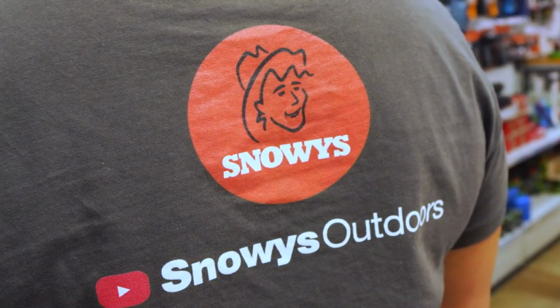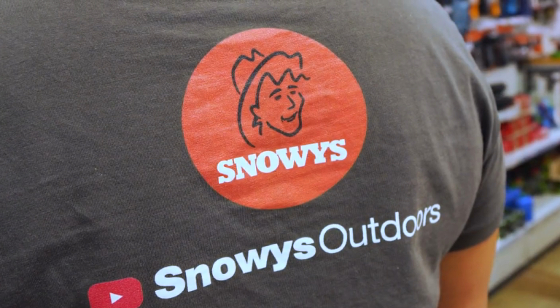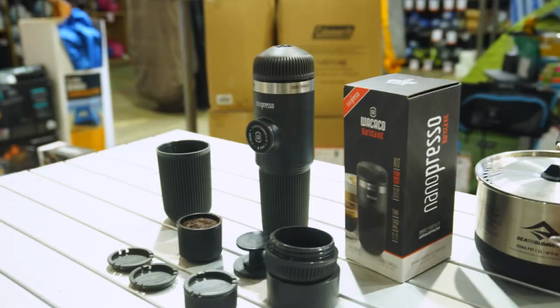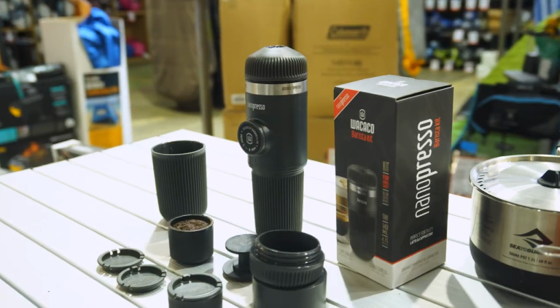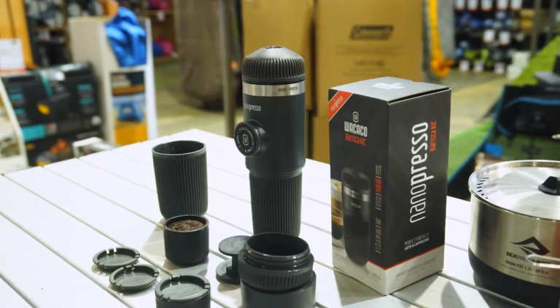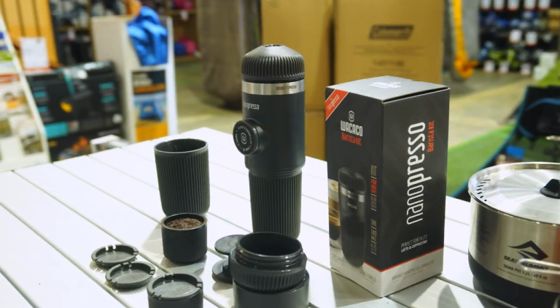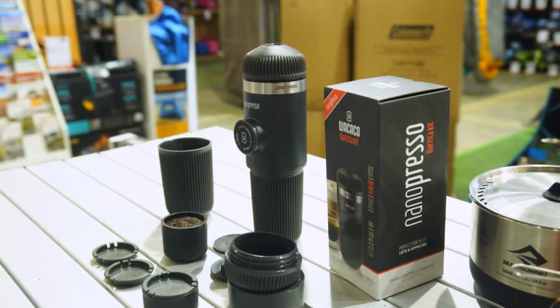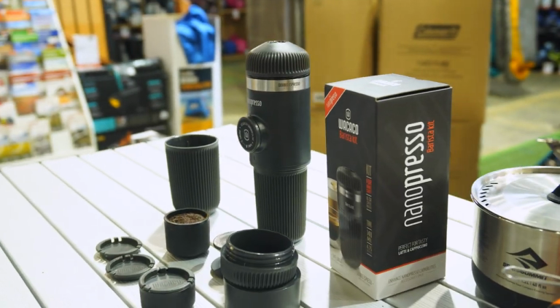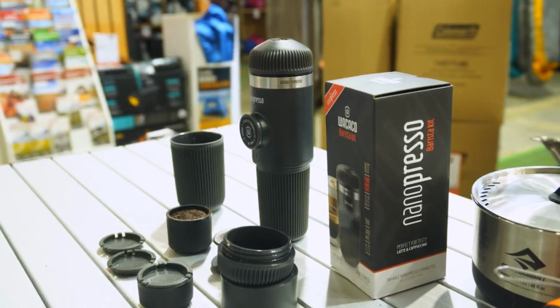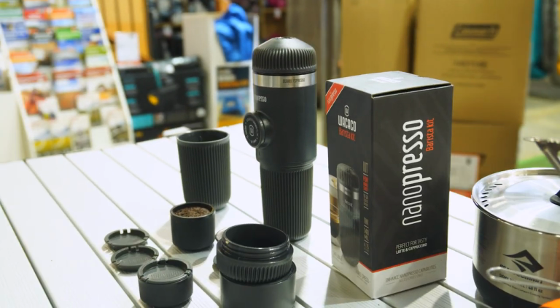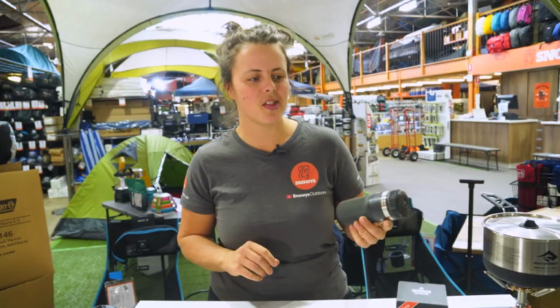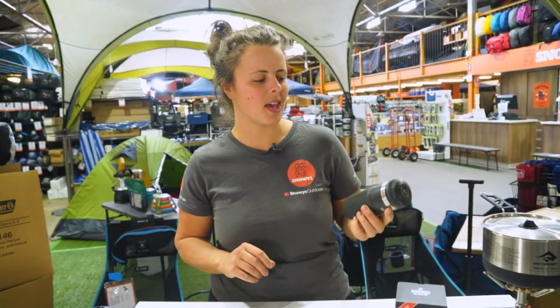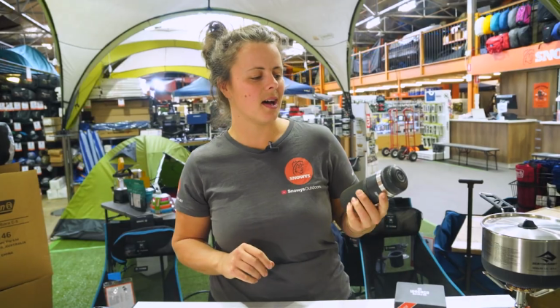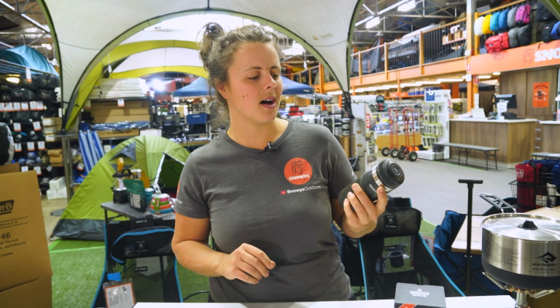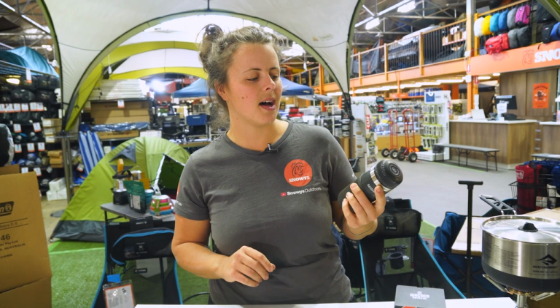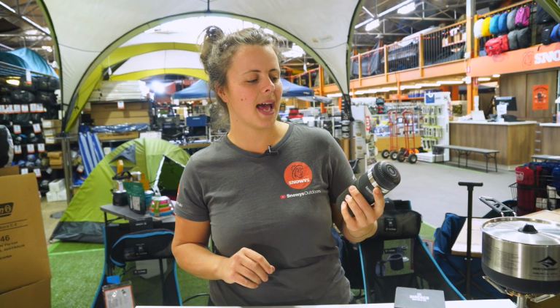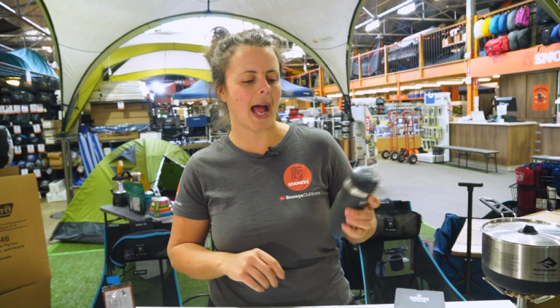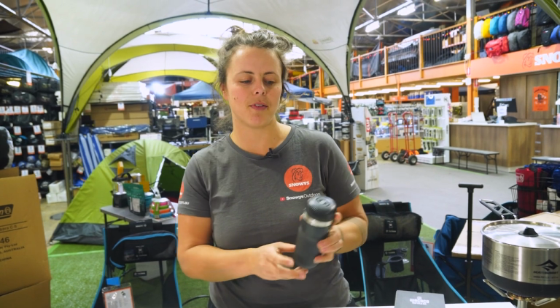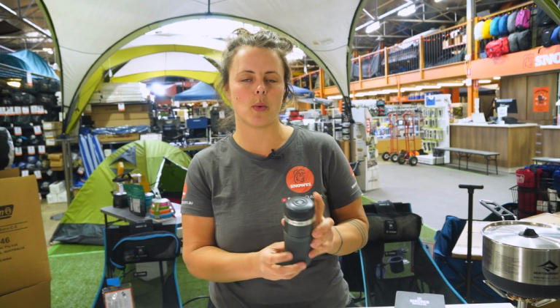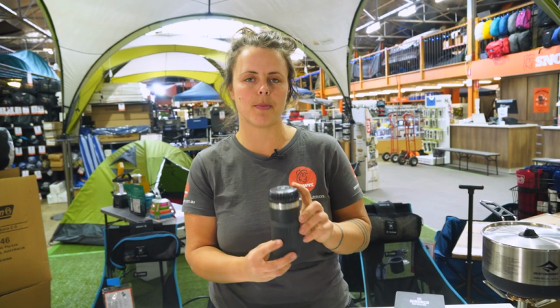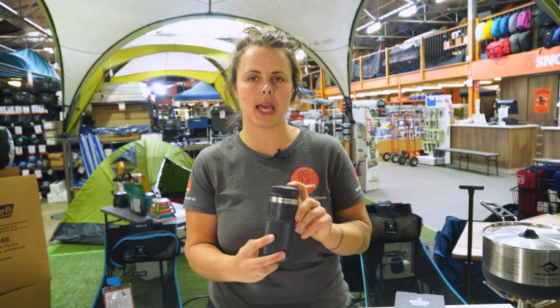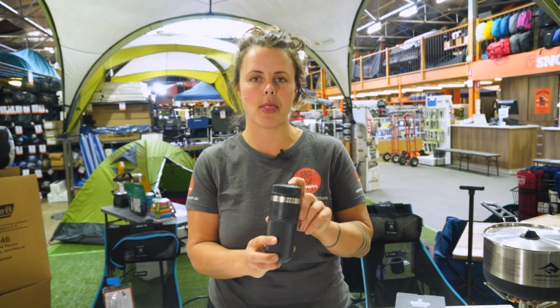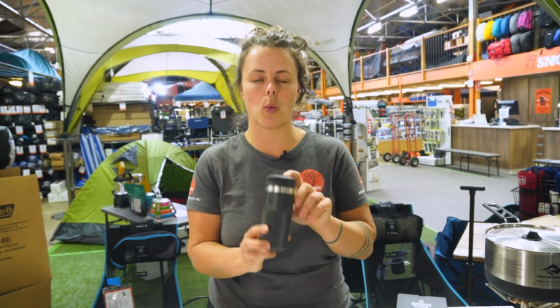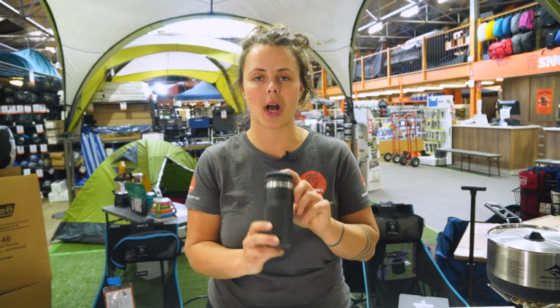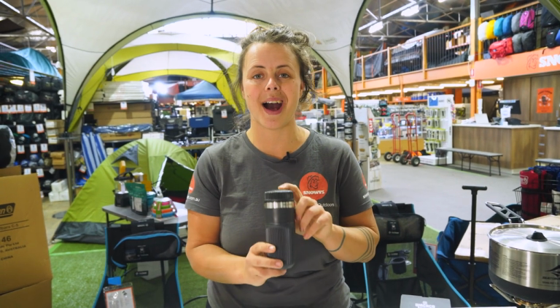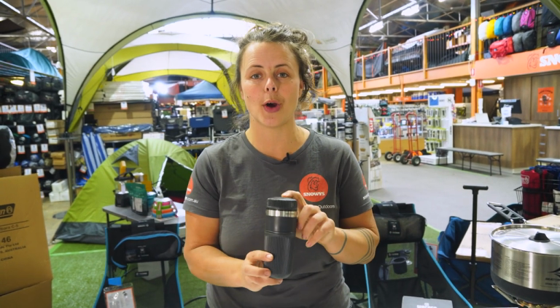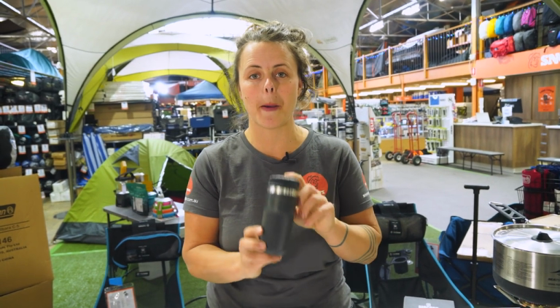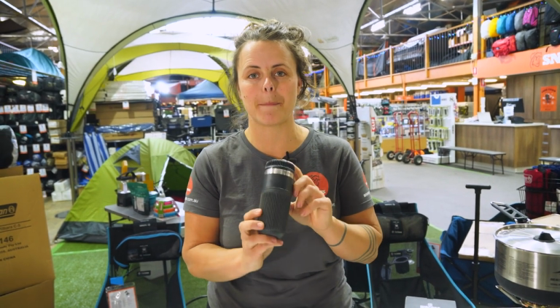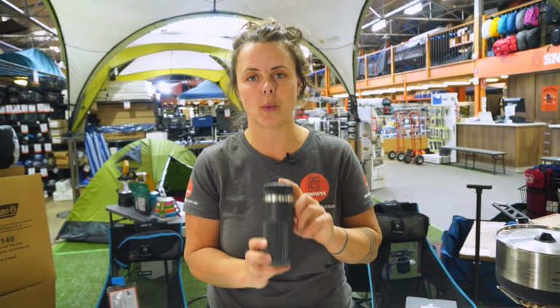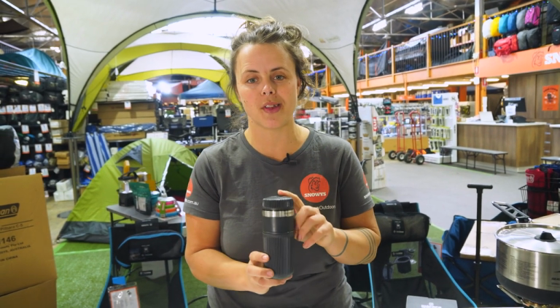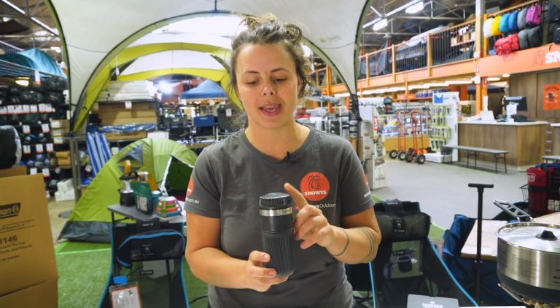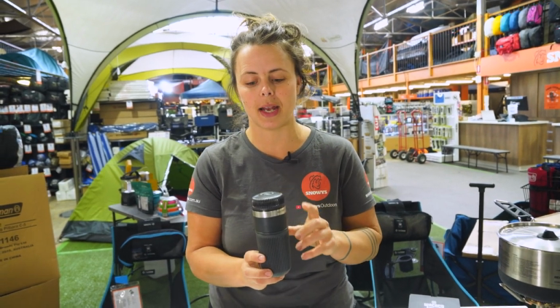Hey guys, it's Lauren from Snowys here. I have with me the Wacaco Barista Kit.